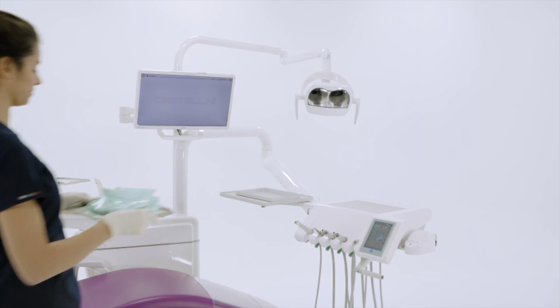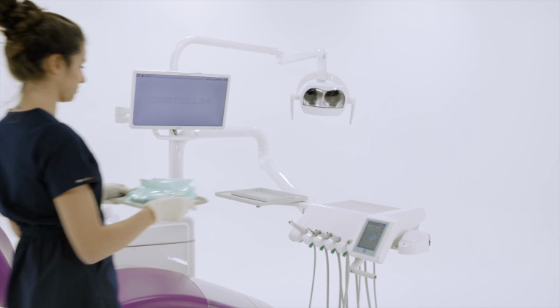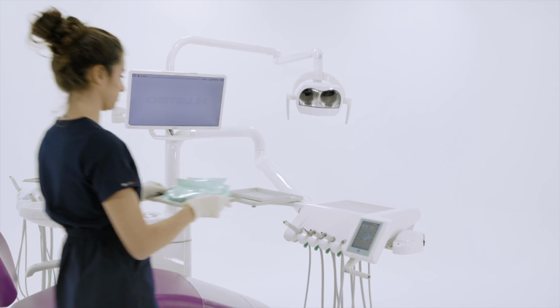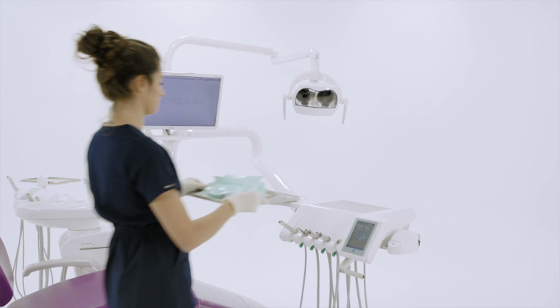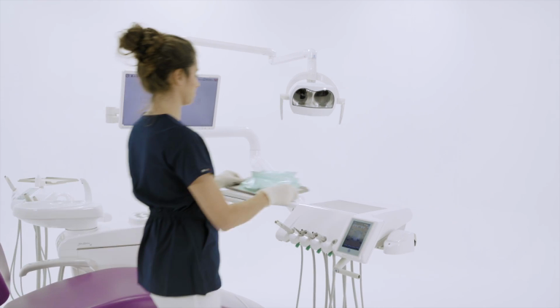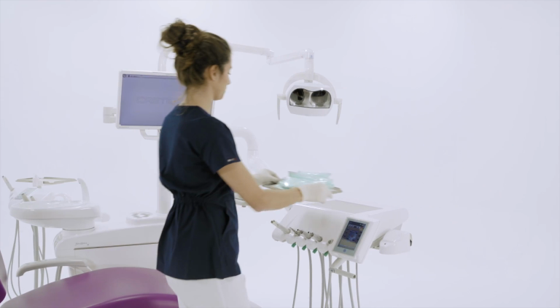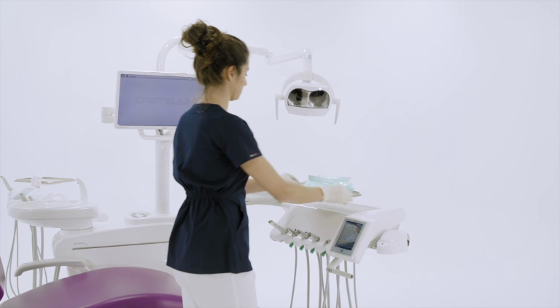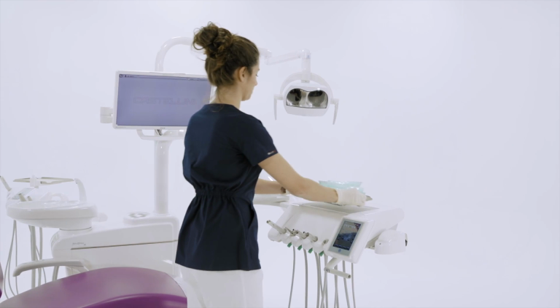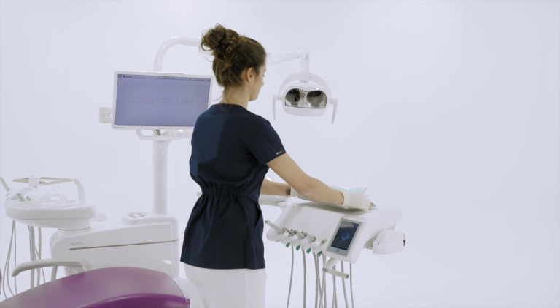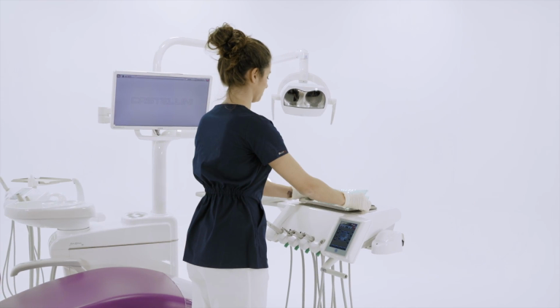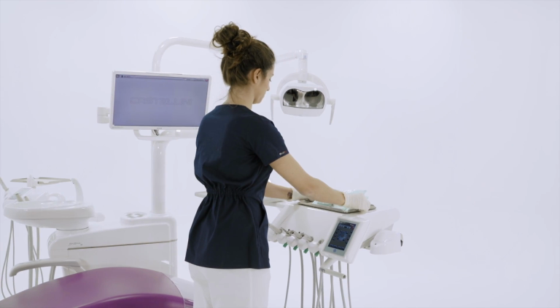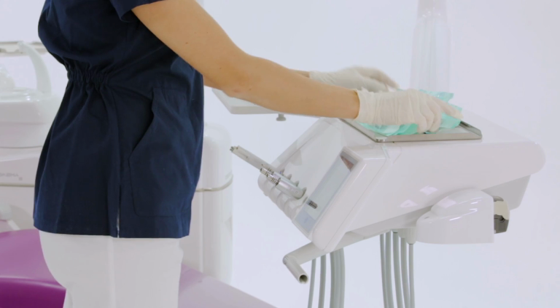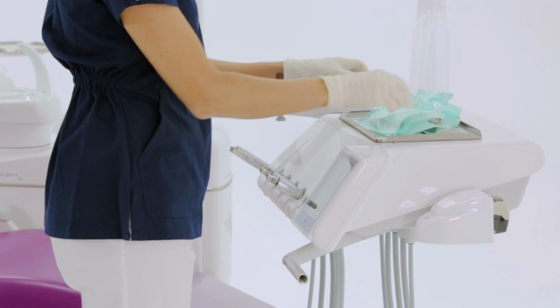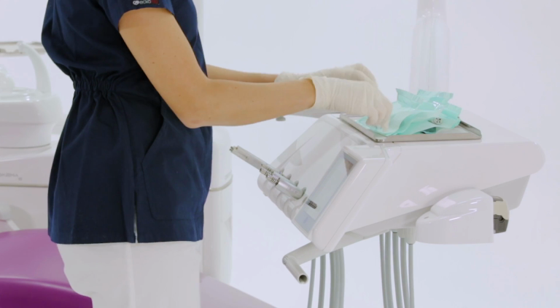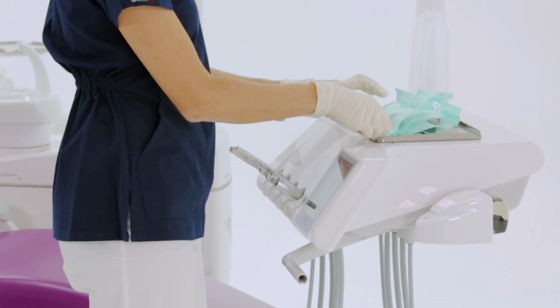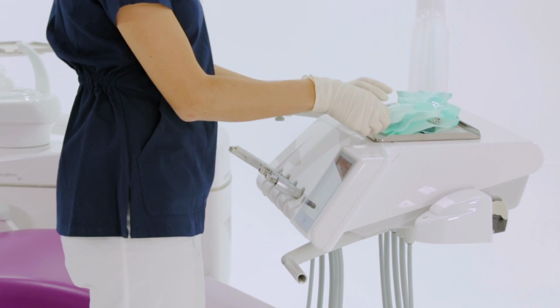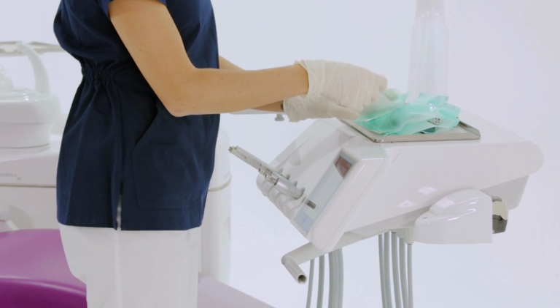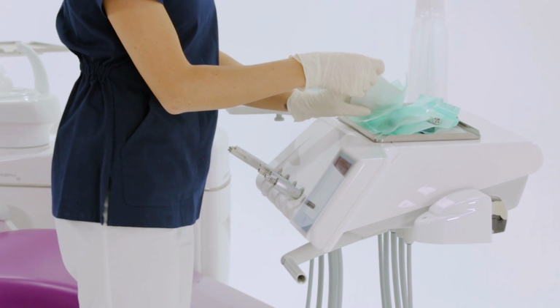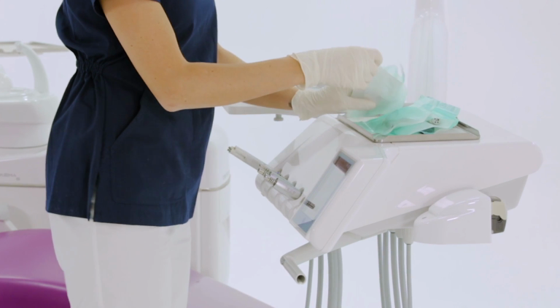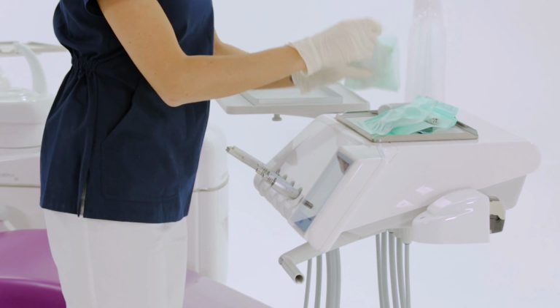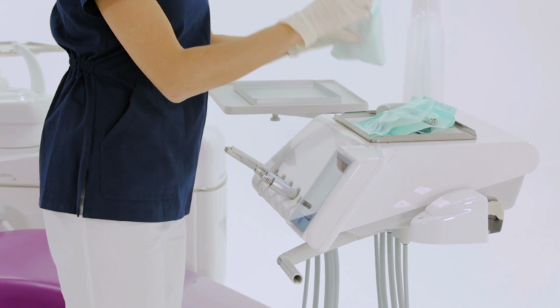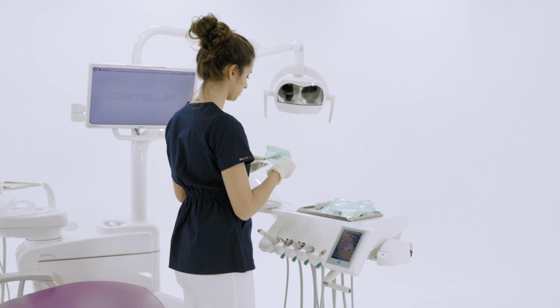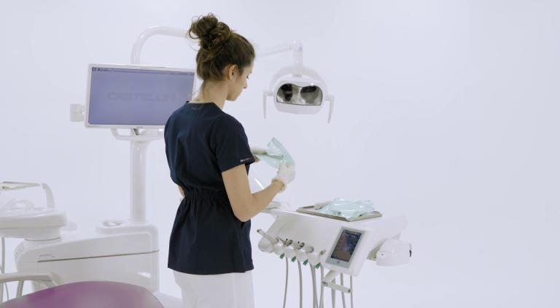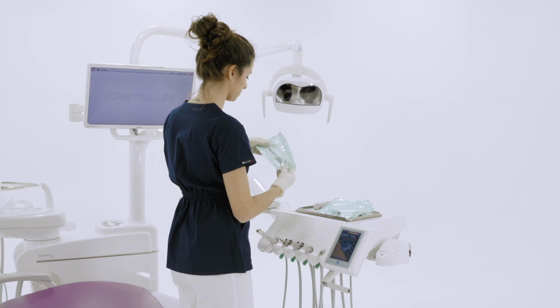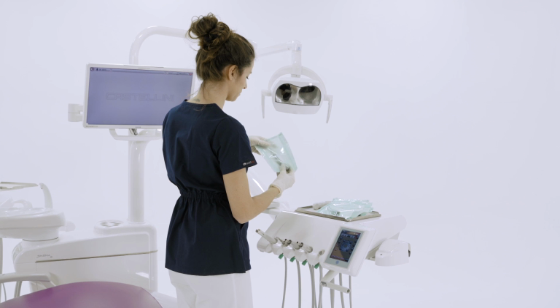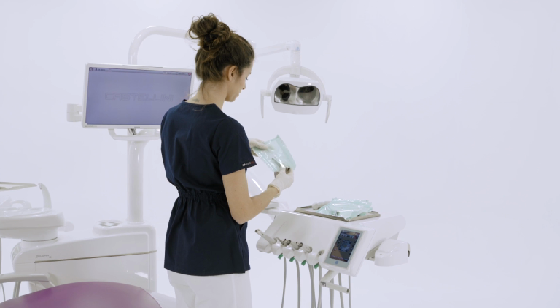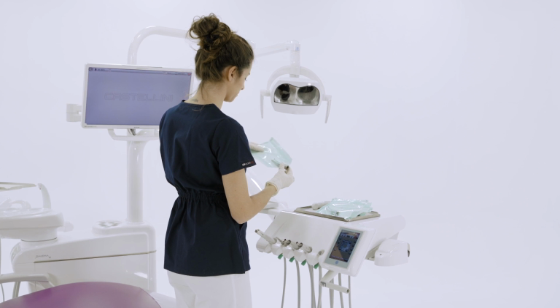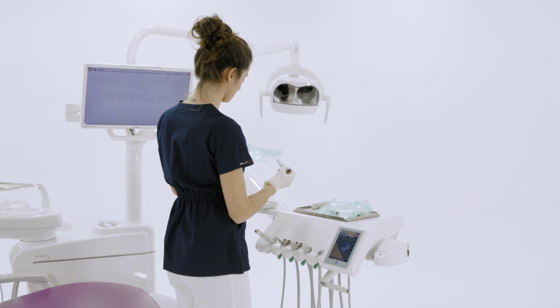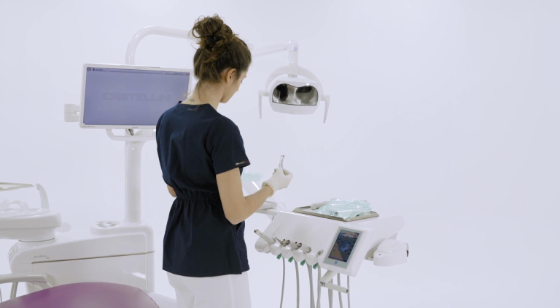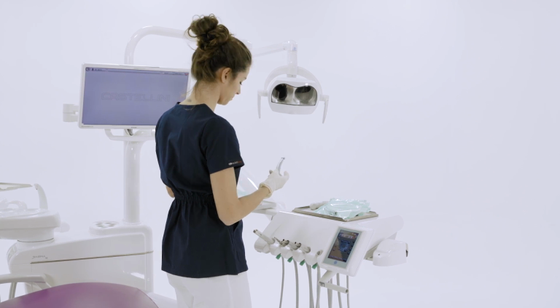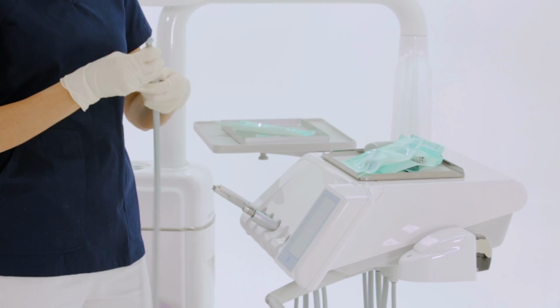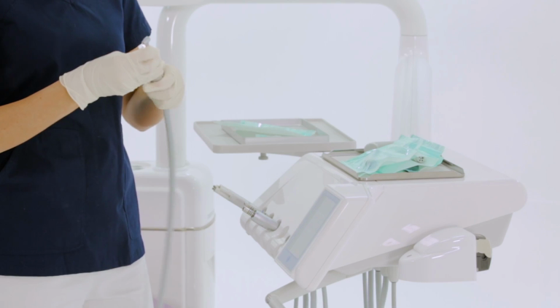The assistant lays out the sterilized material in preparation for the next patient.